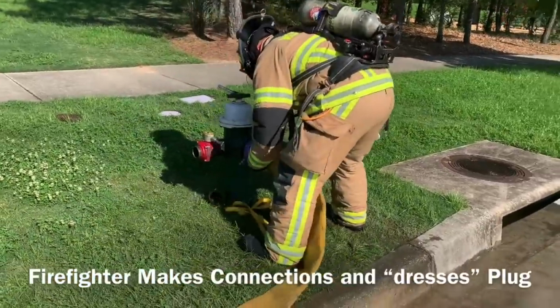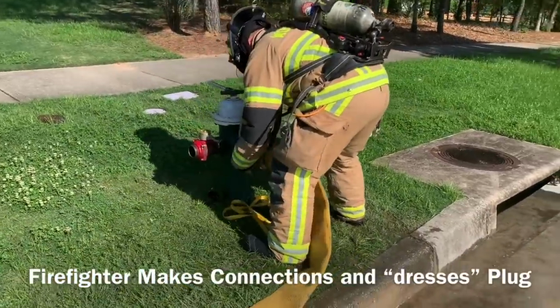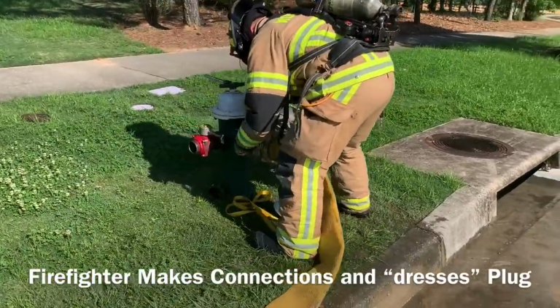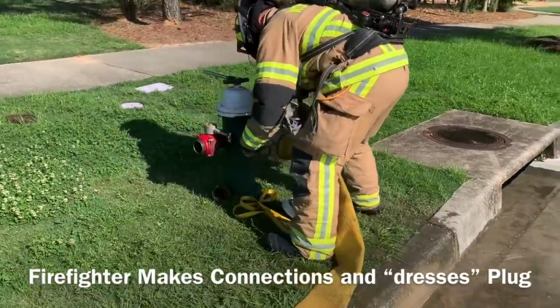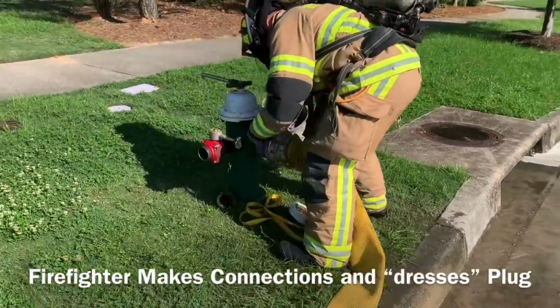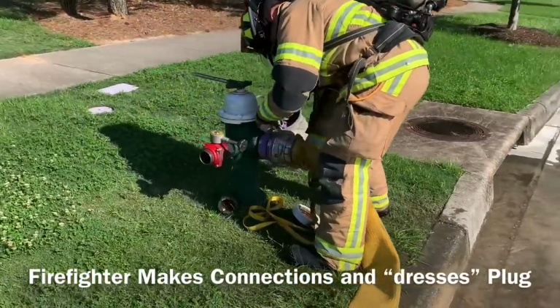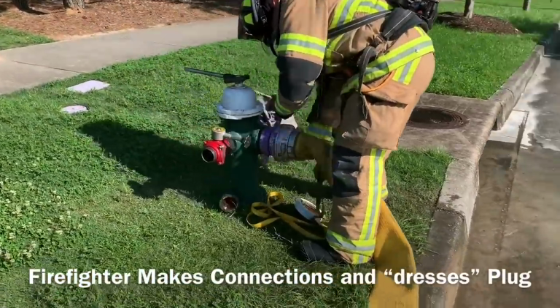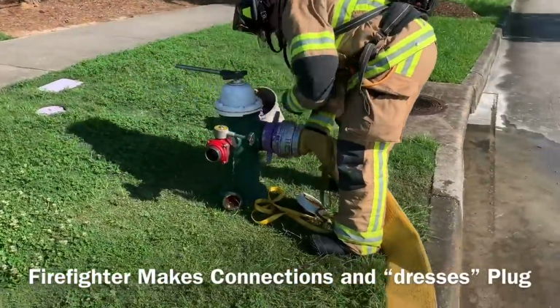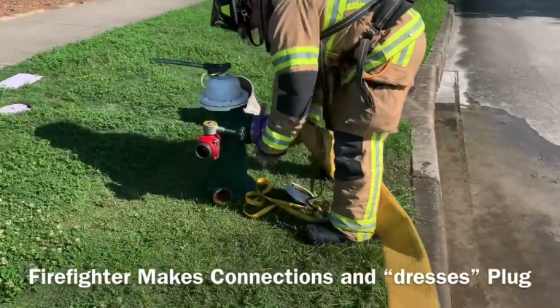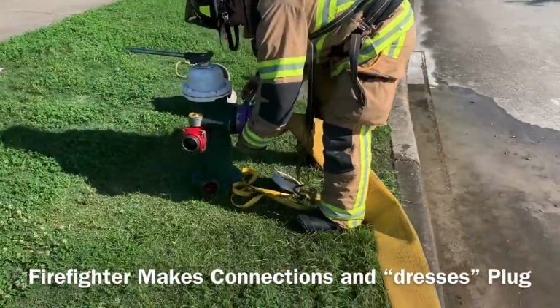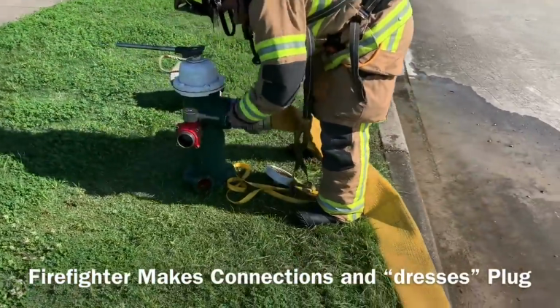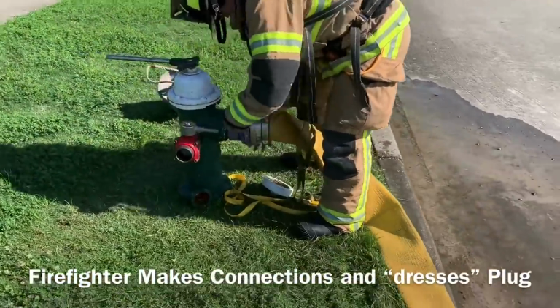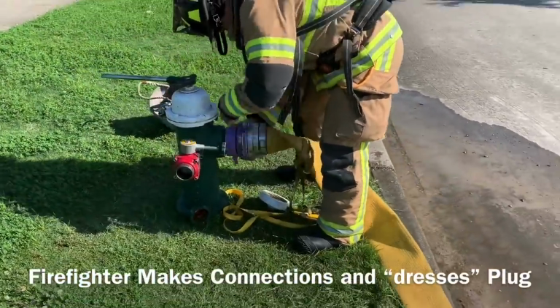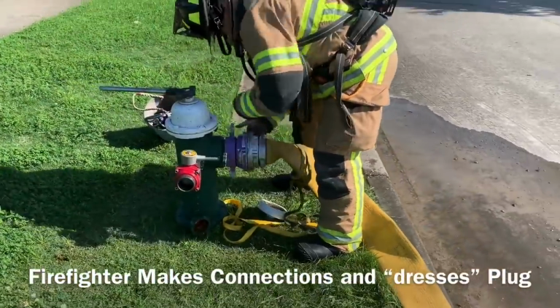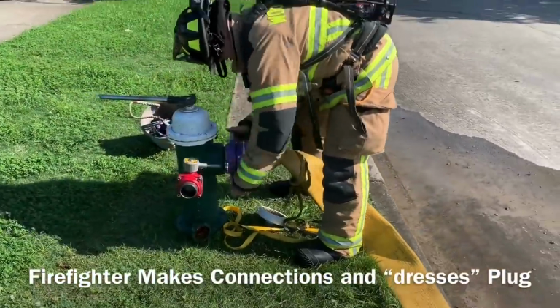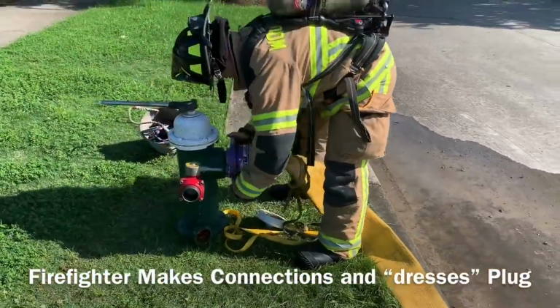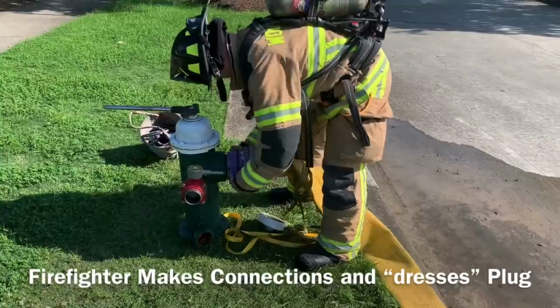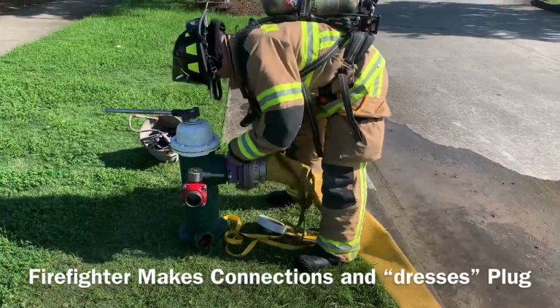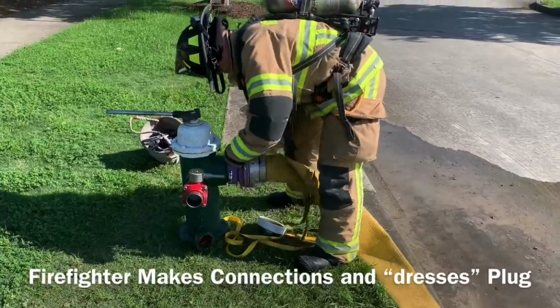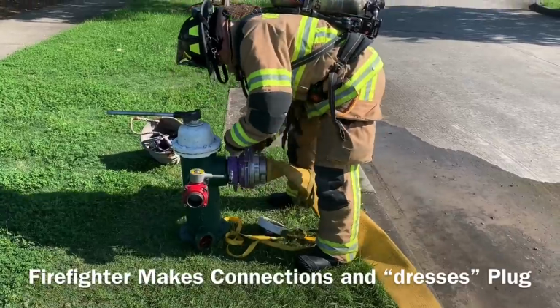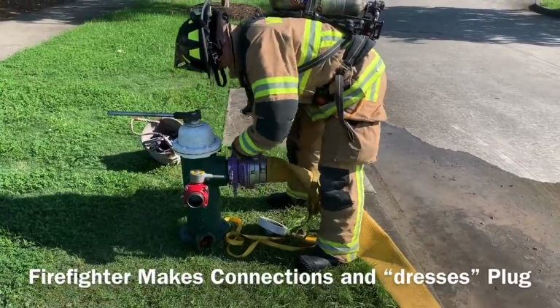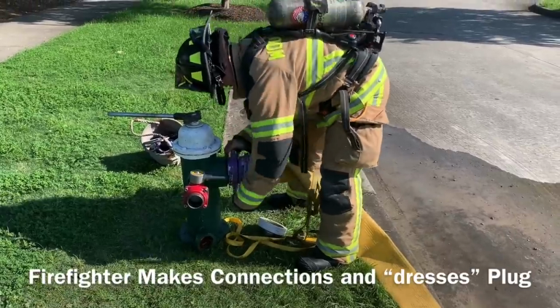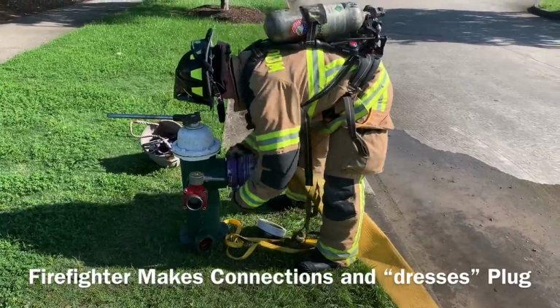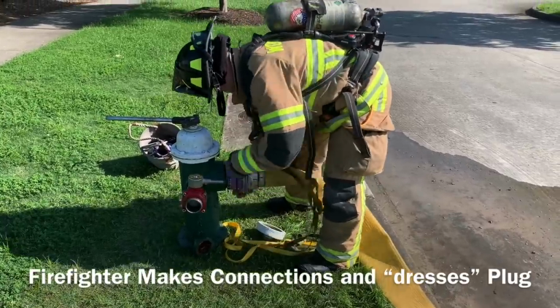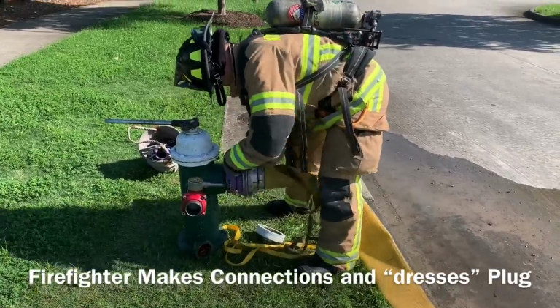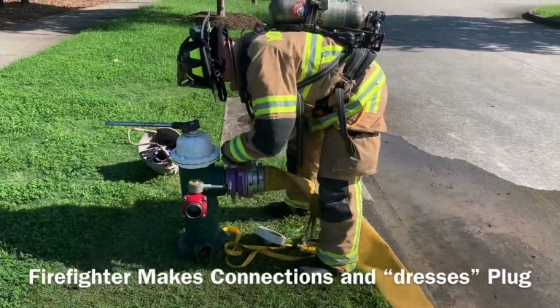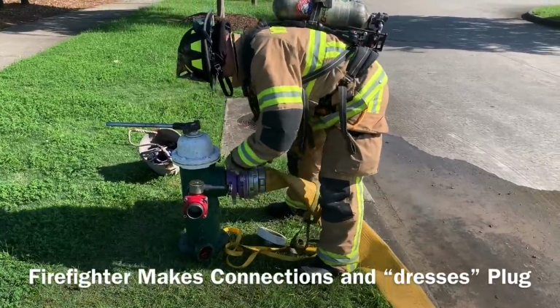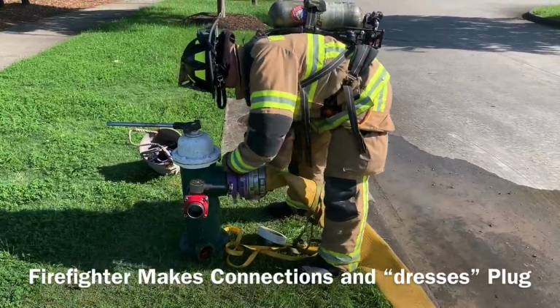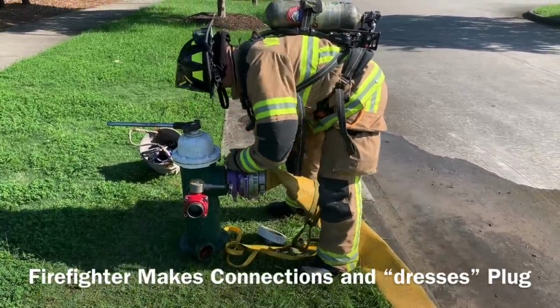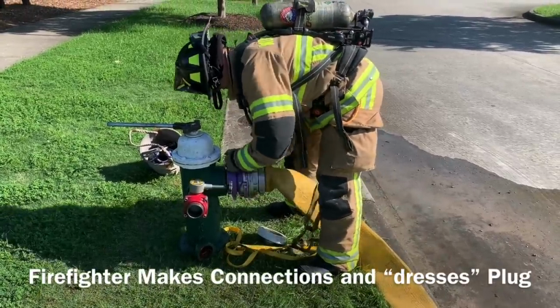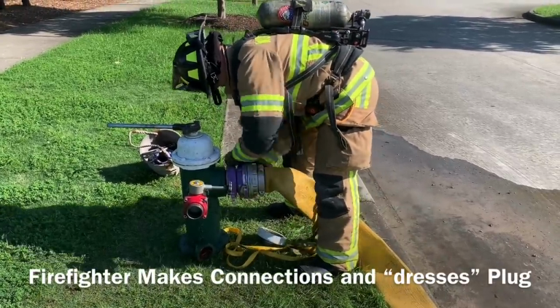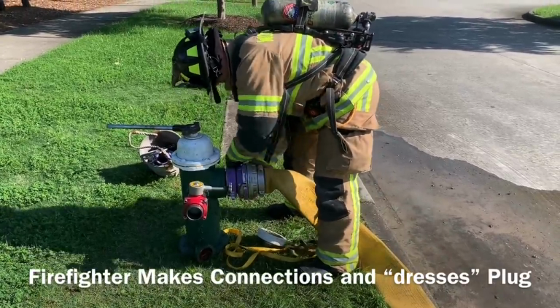Once the hydrant is dressed, the firefighter will await the order to charge the hydrant — two short blasts of the air horn from the attack apparatus.